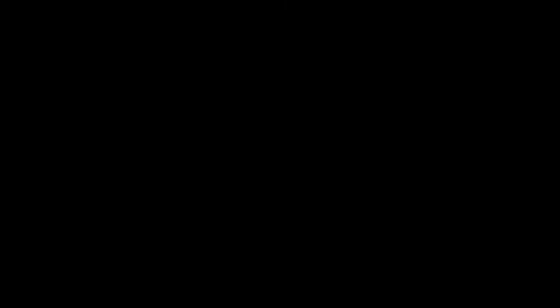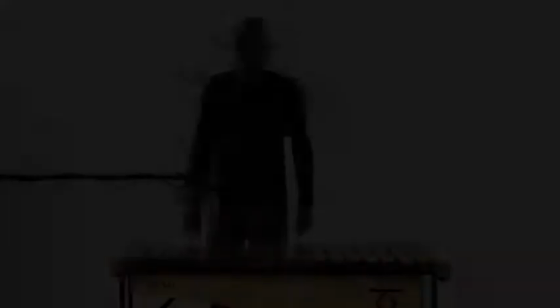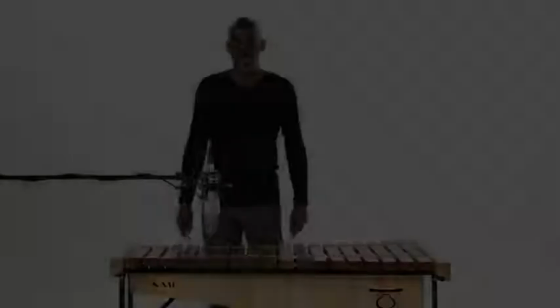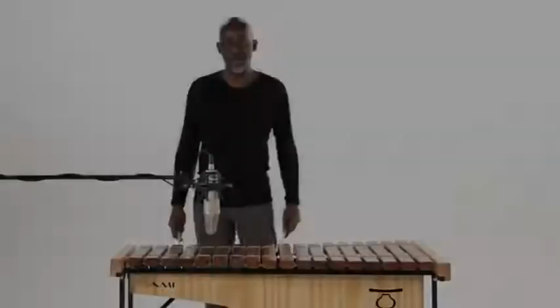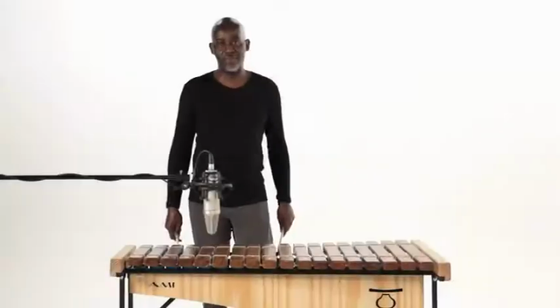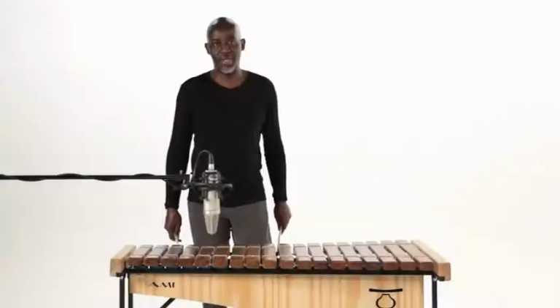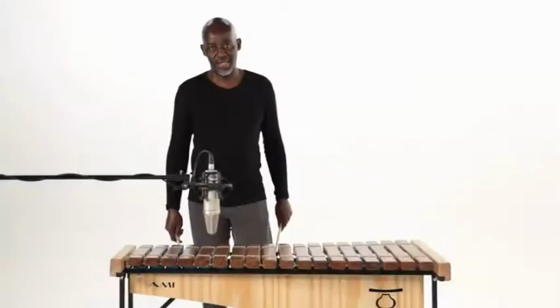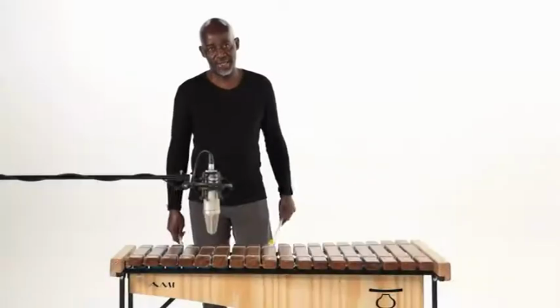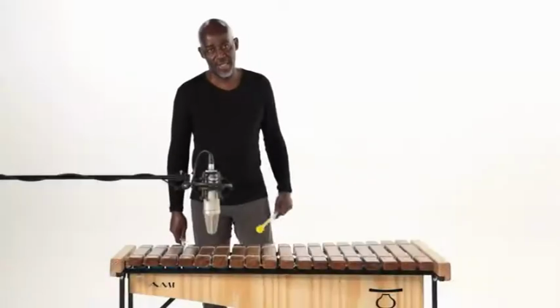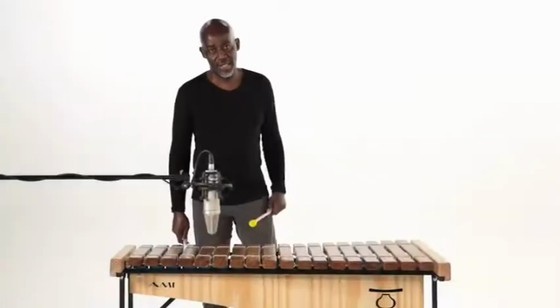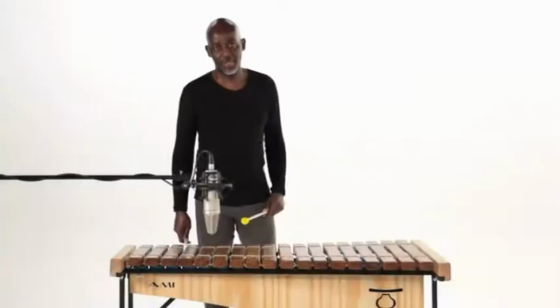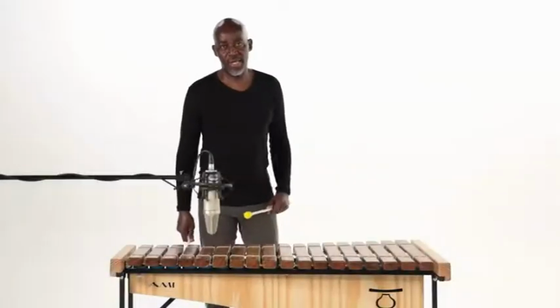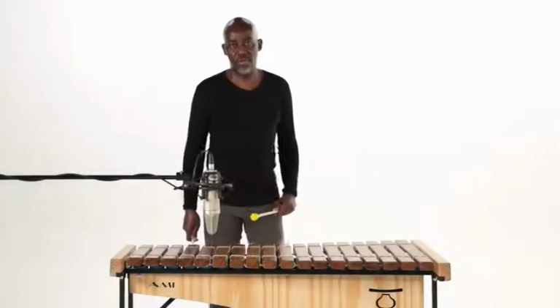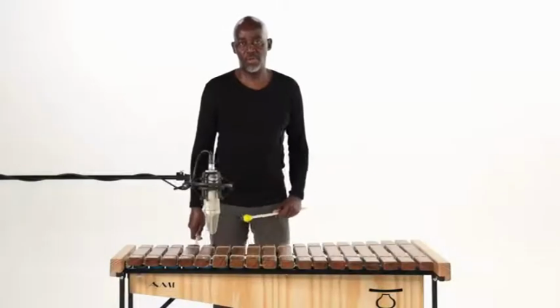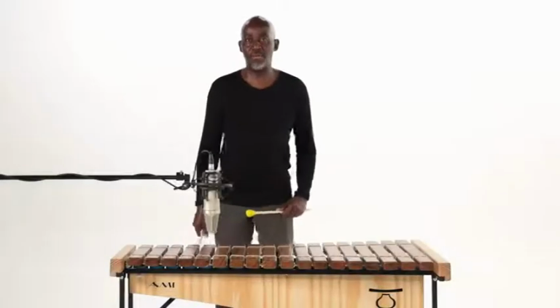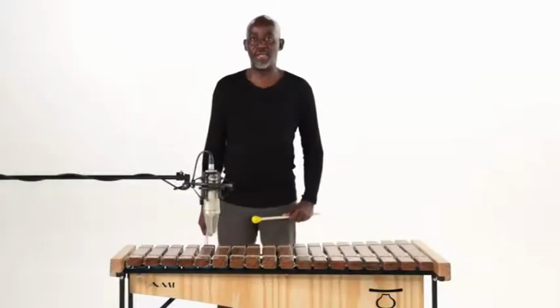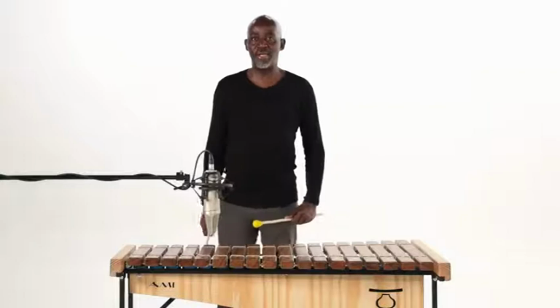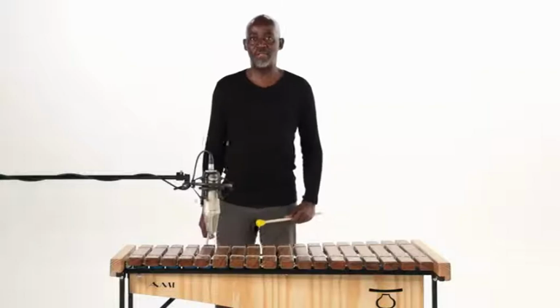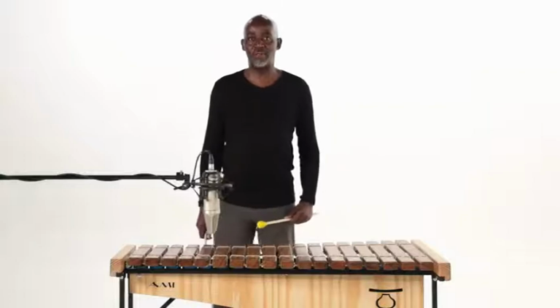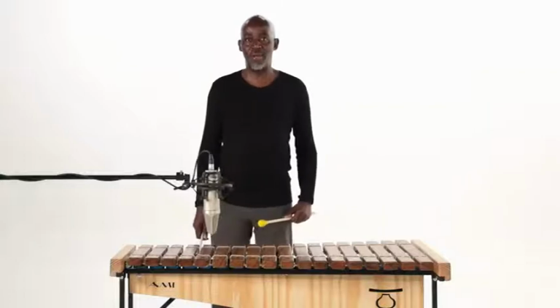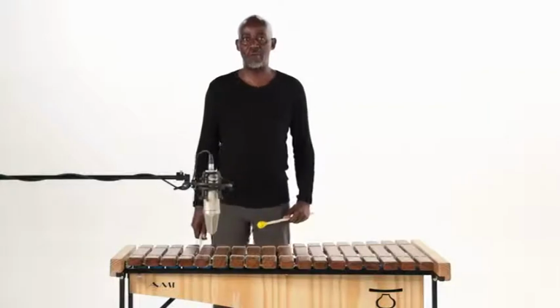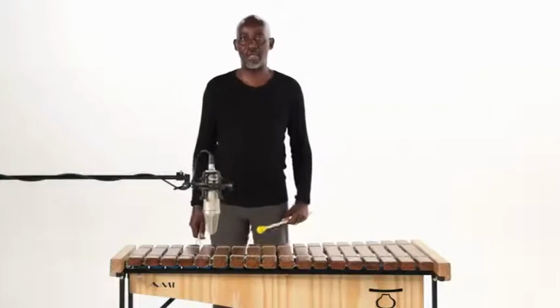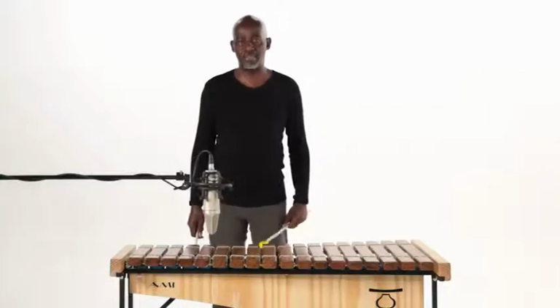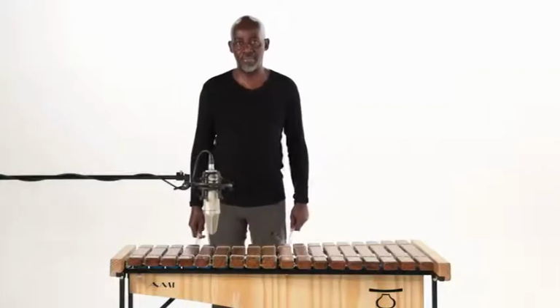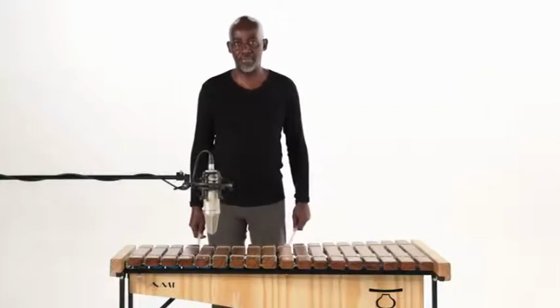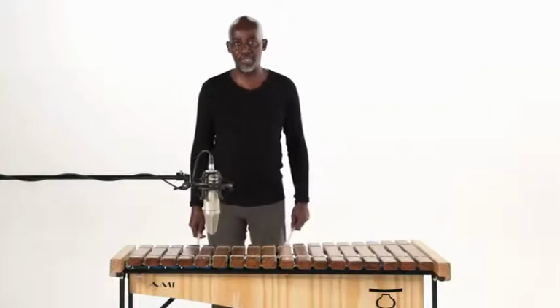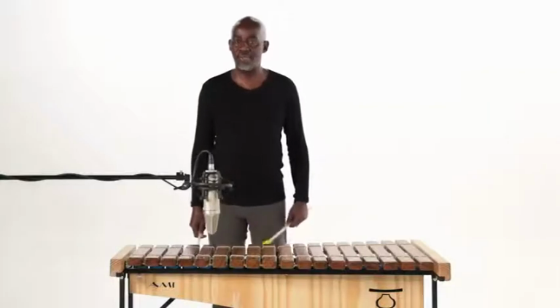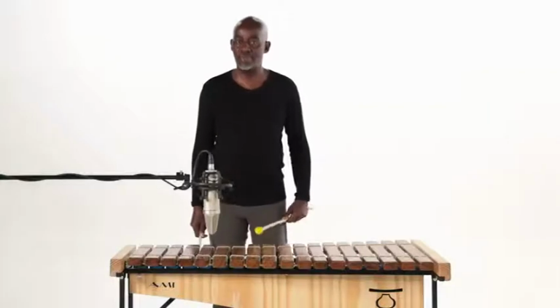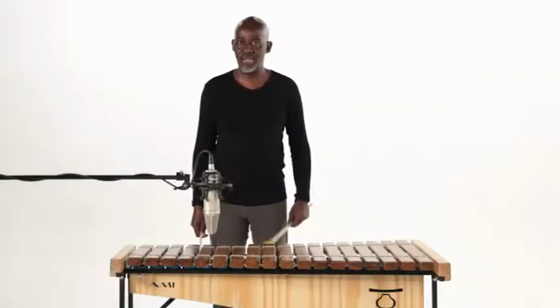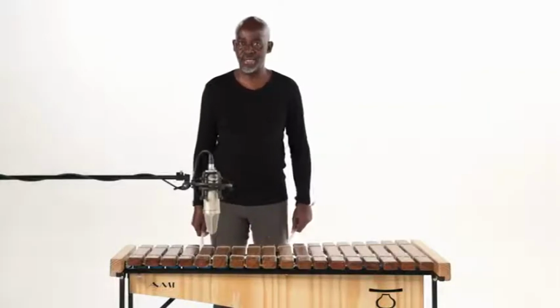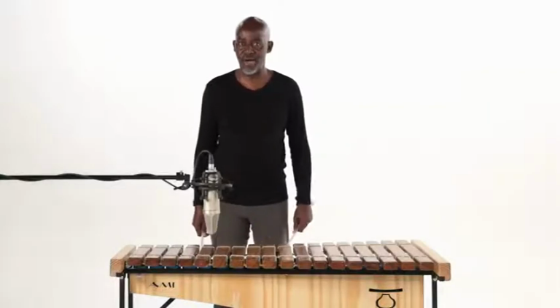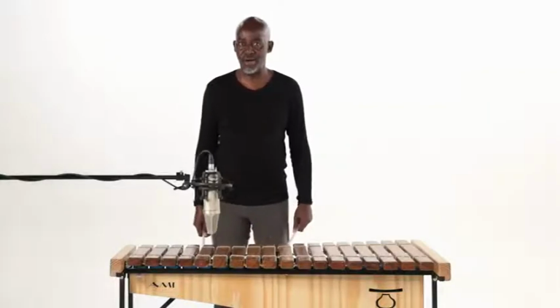Hello everybody. Today we're going to be learning the soprano part for the piece Bella Ciao.